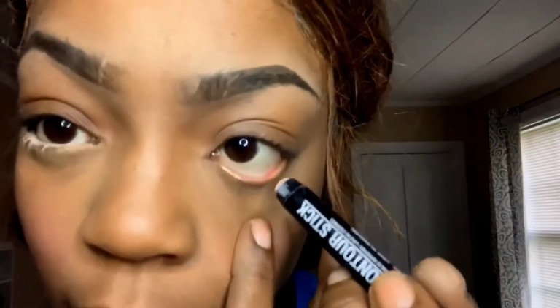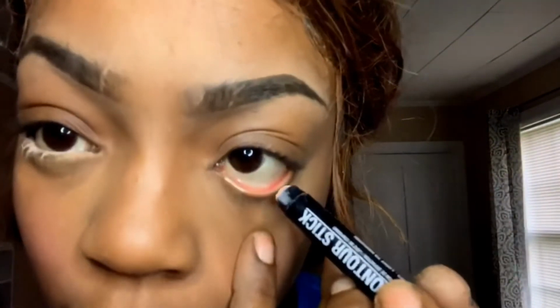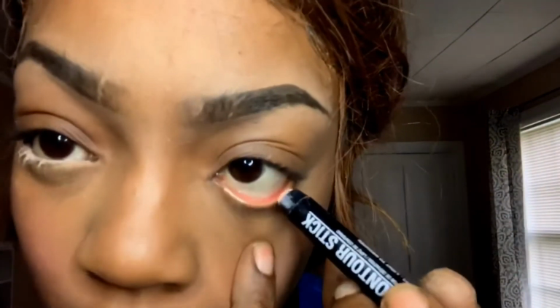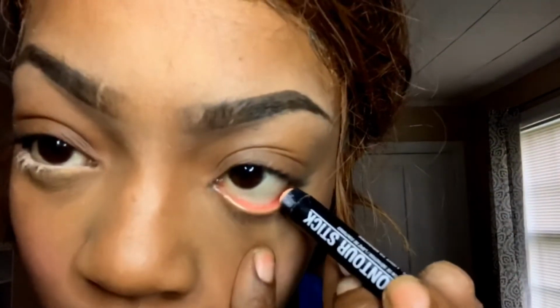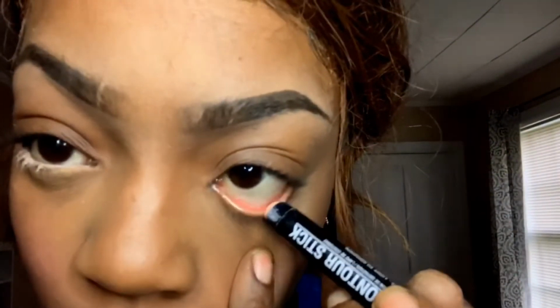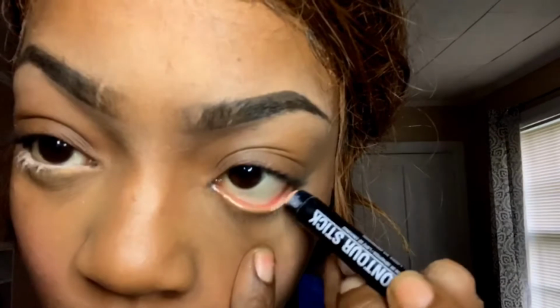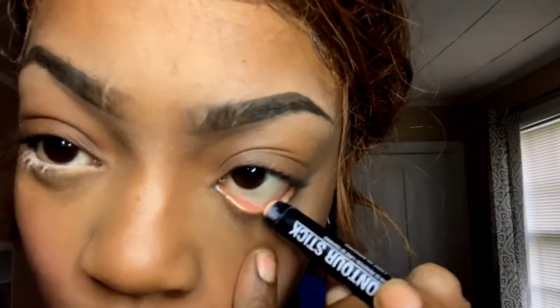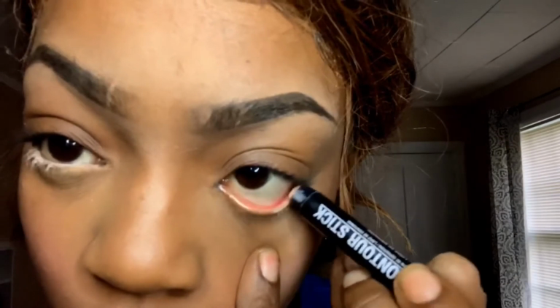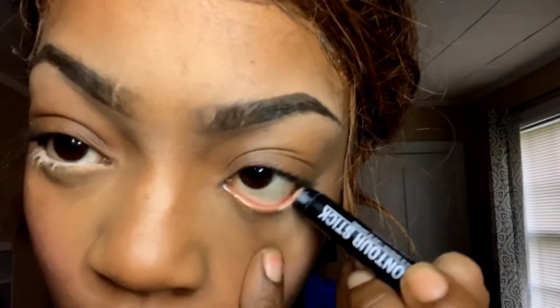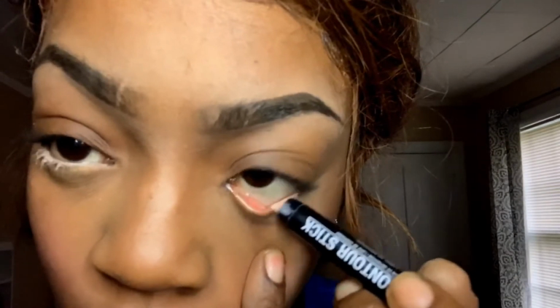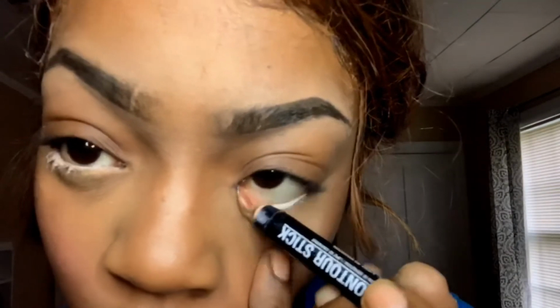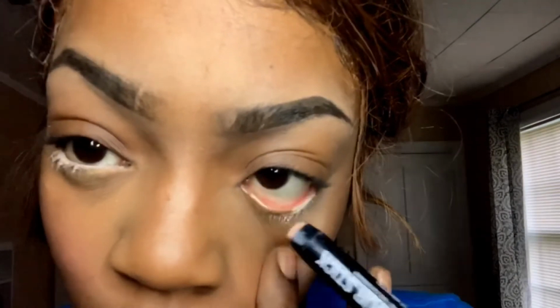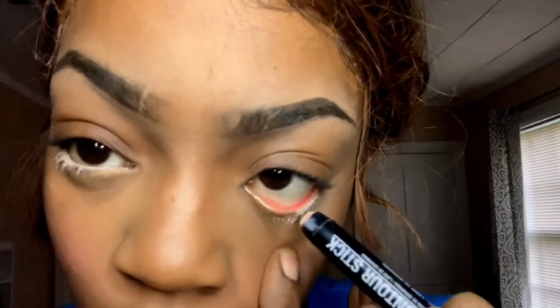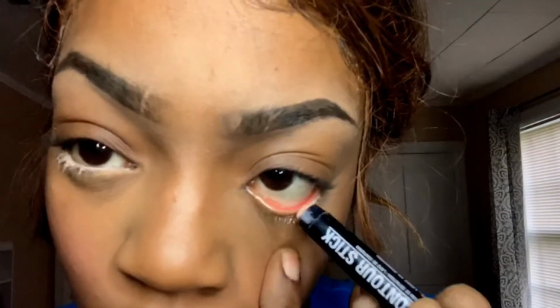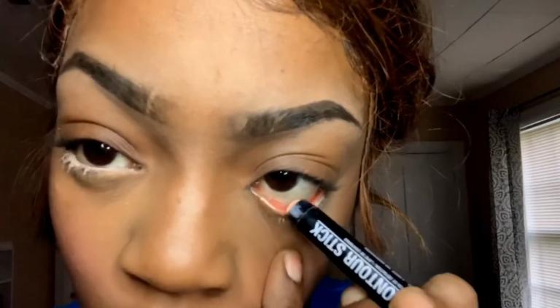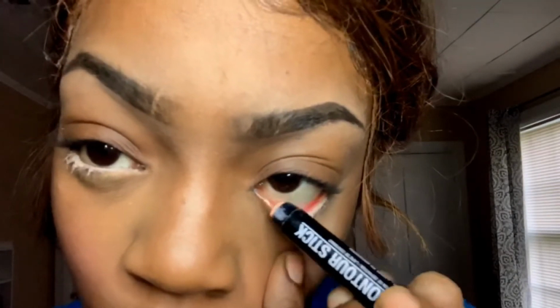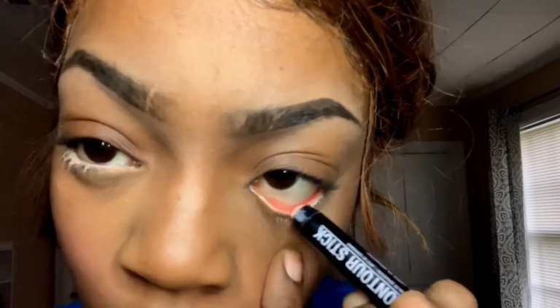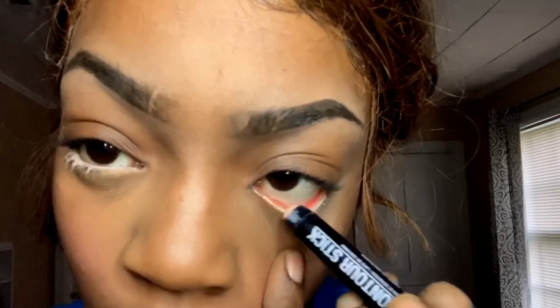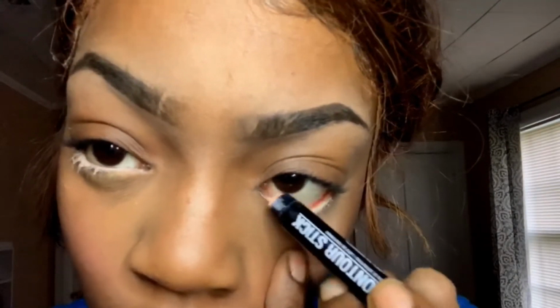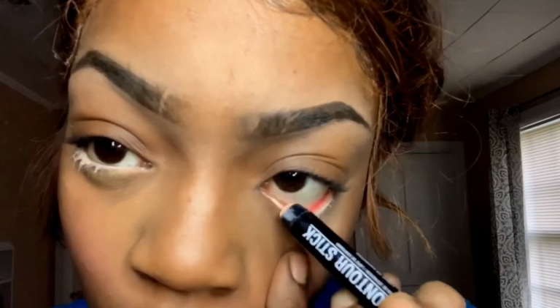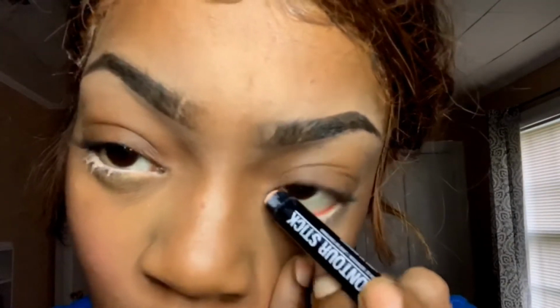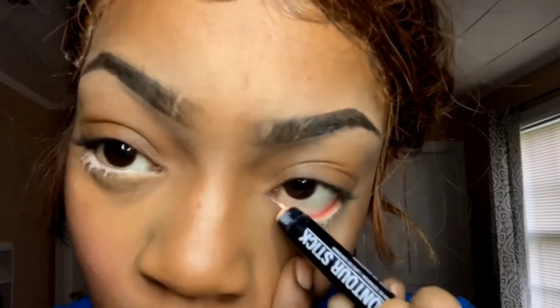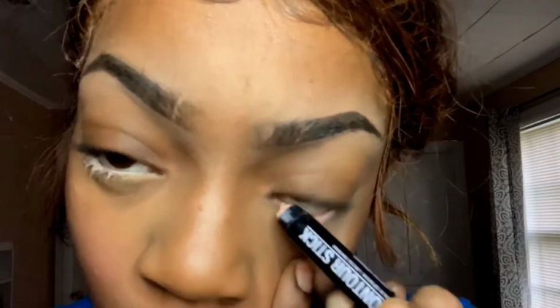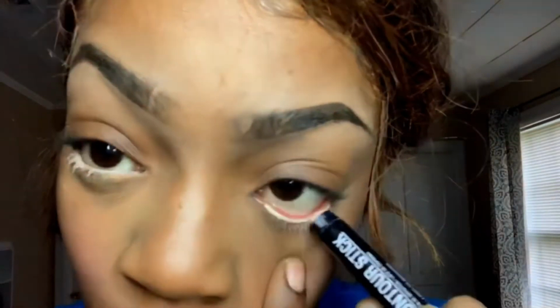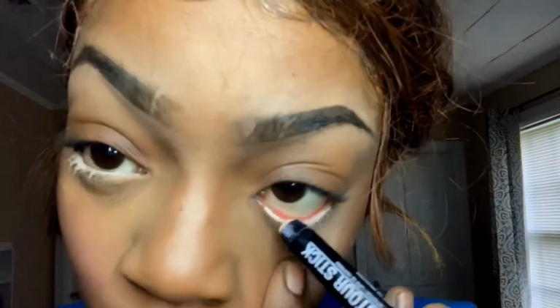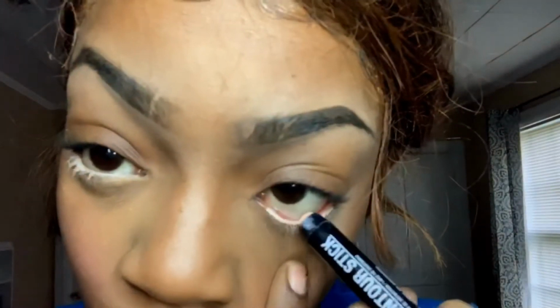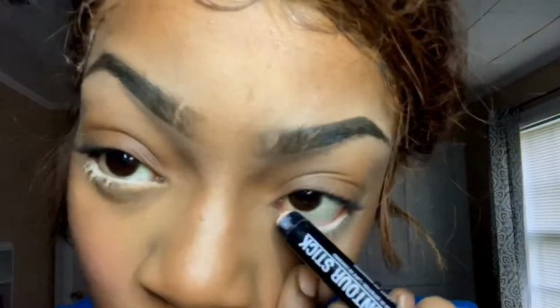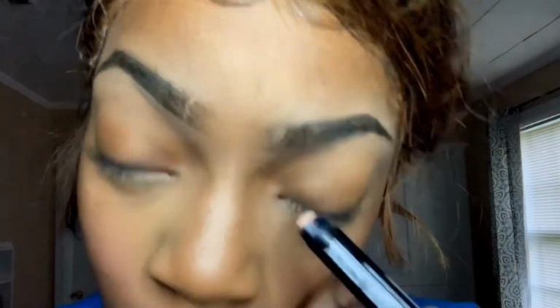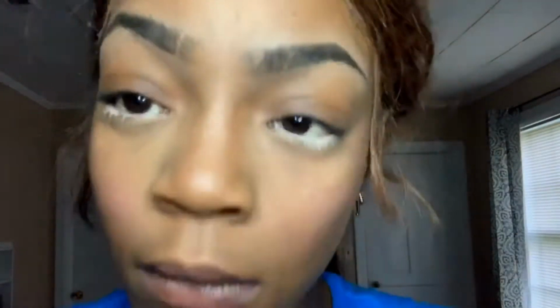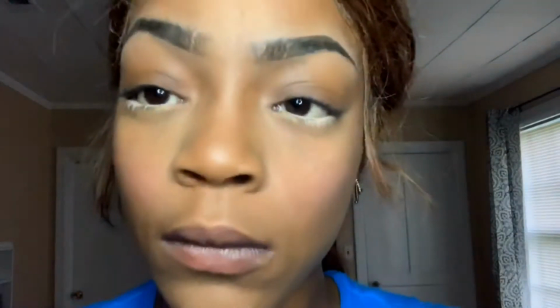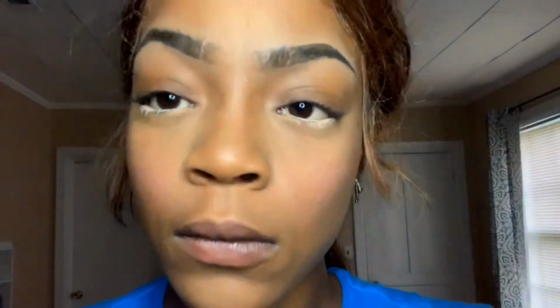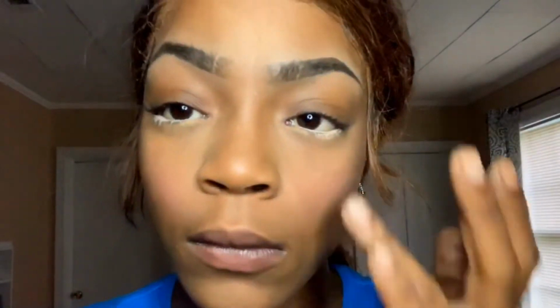Now I'm taking this light contour colored stick and I'm just going under my eyes to make them pop a little.